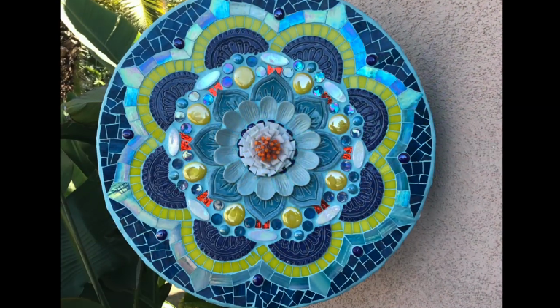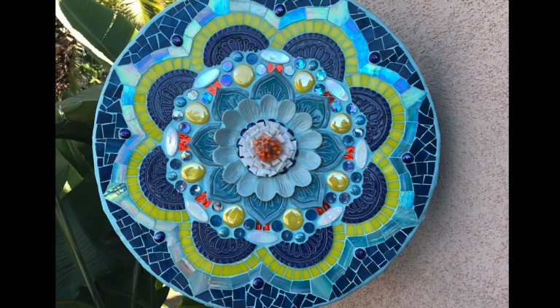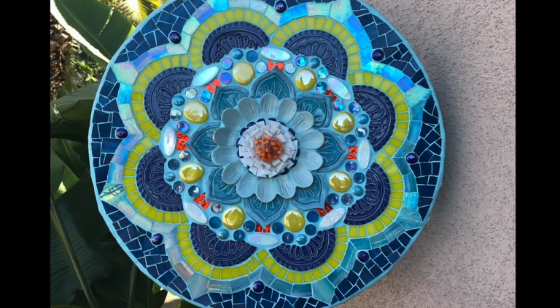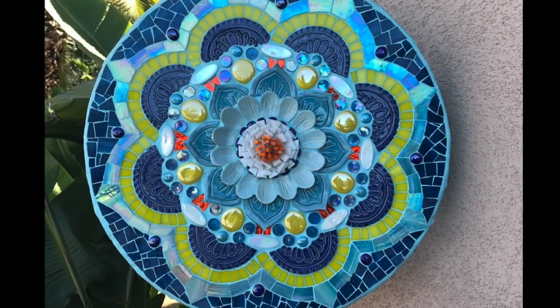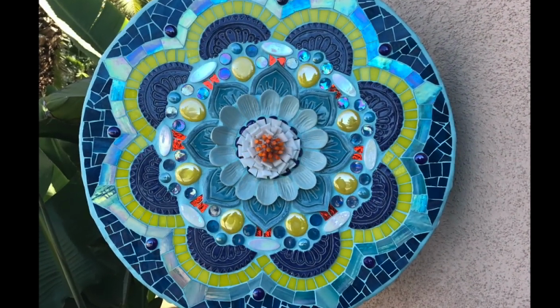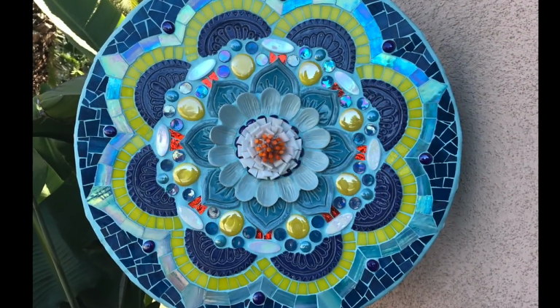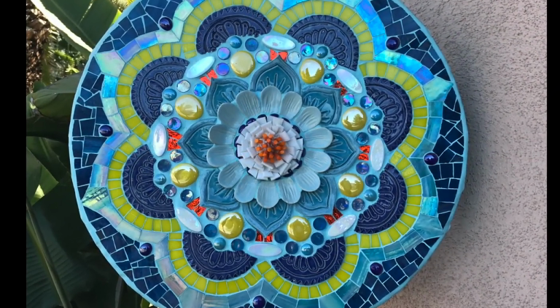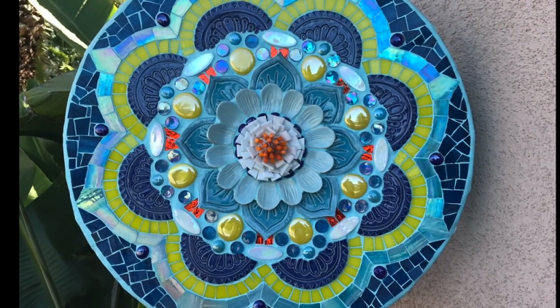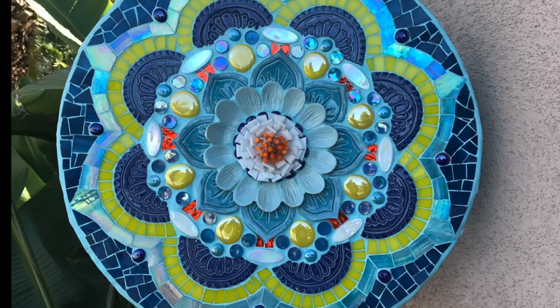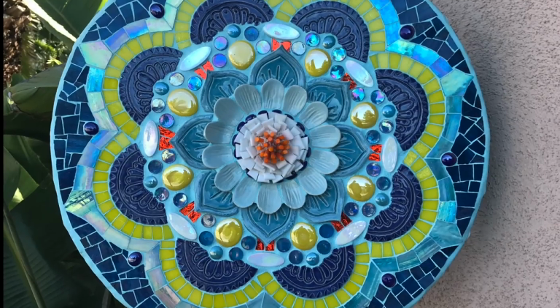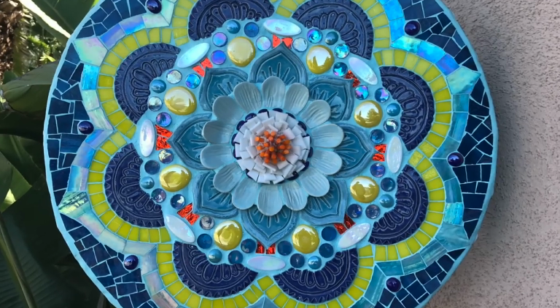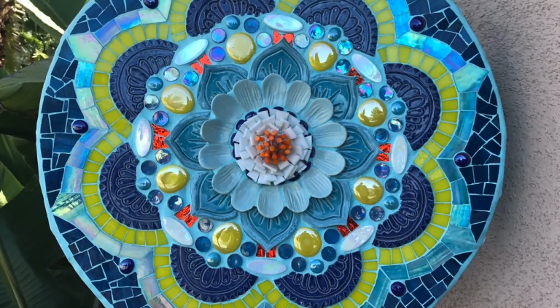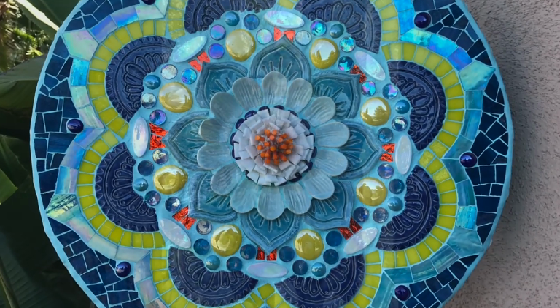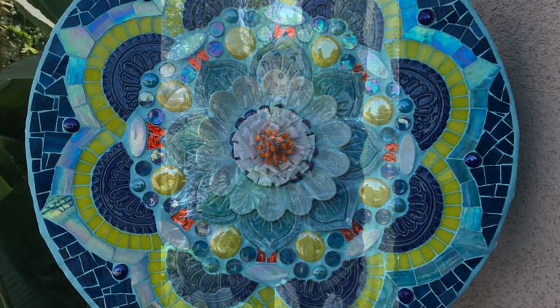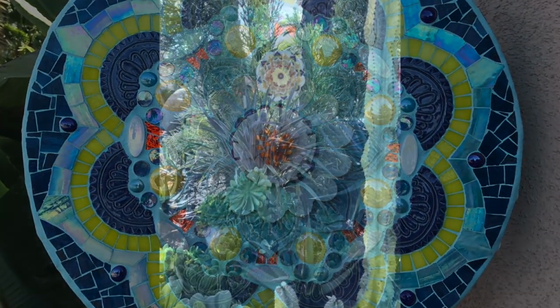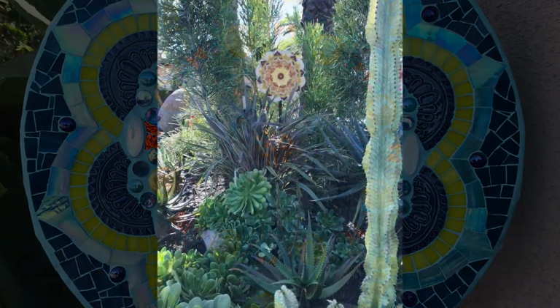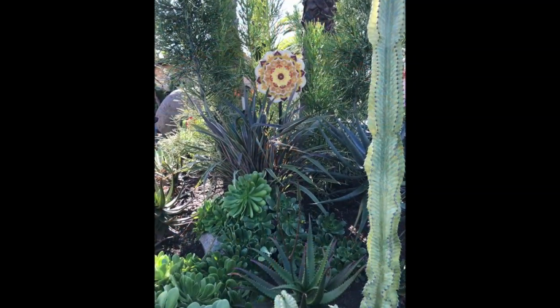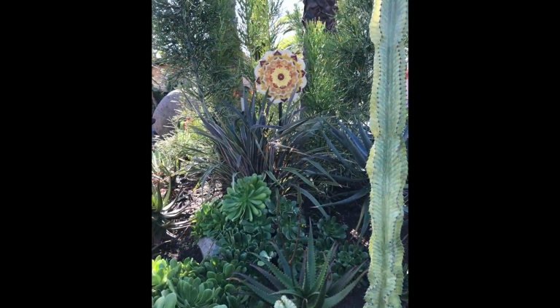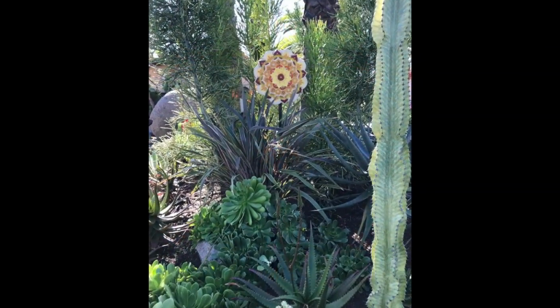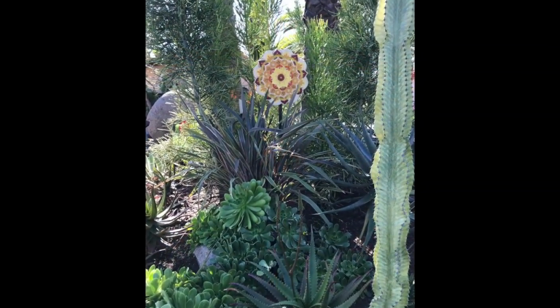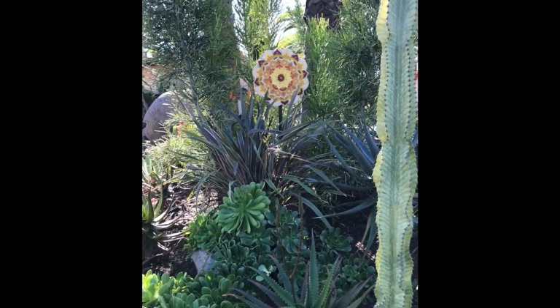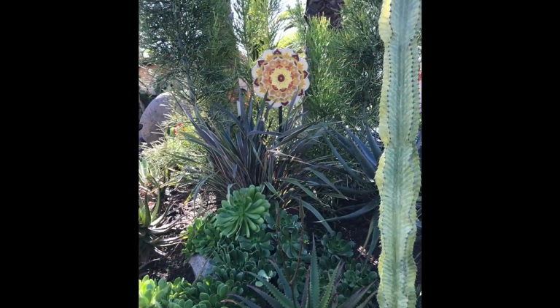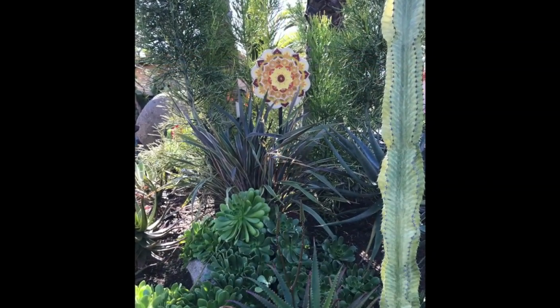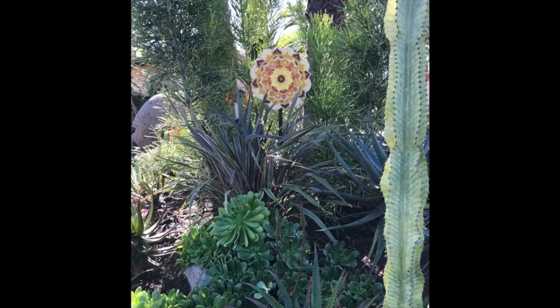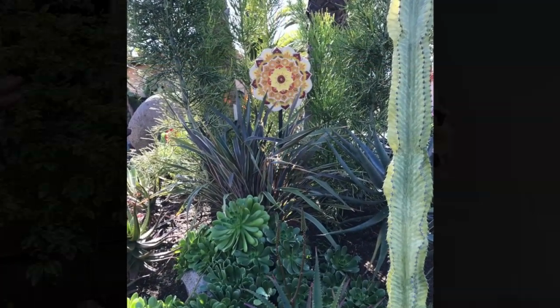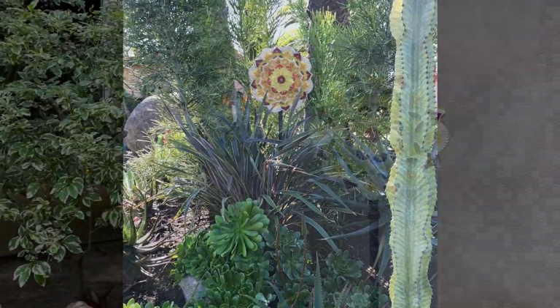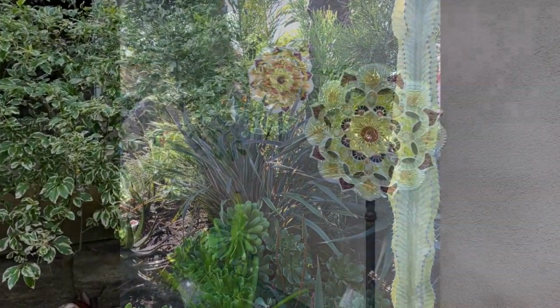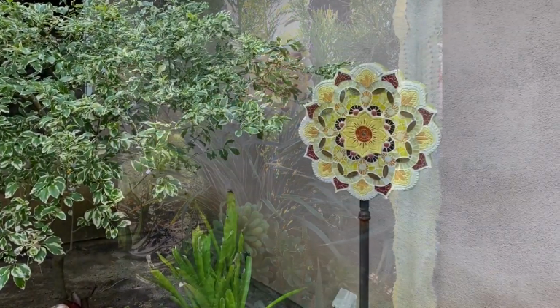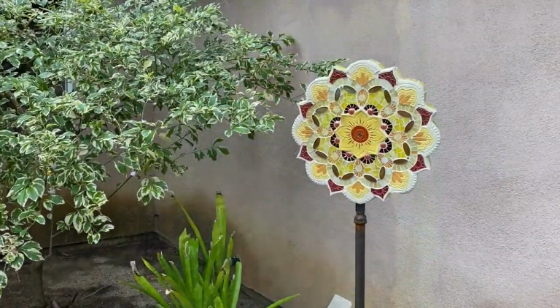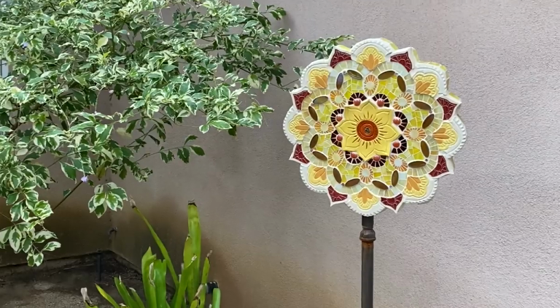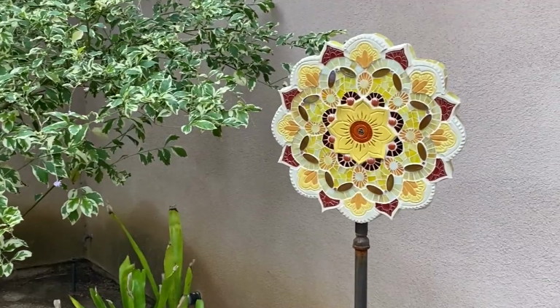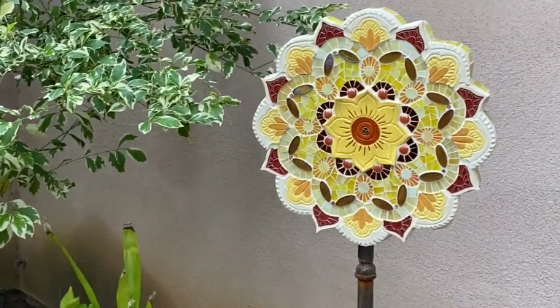I call them sort of flowerpops, but they're mandalas. Oh, because they're like lollipops — yes, exactly.